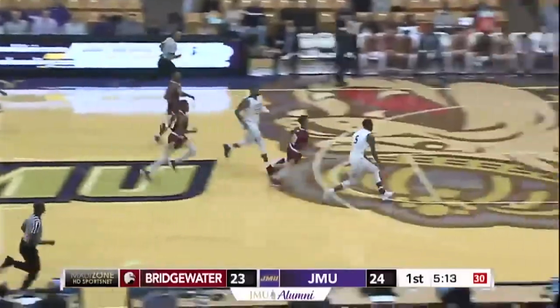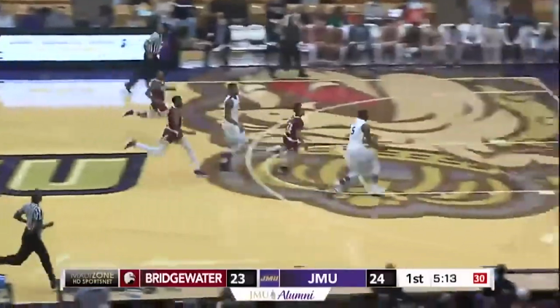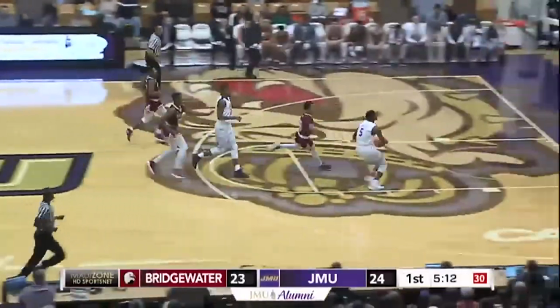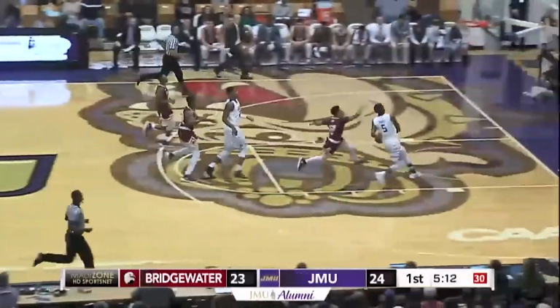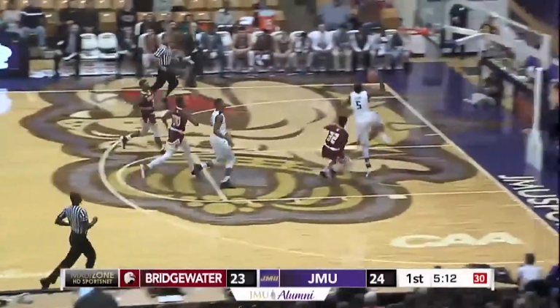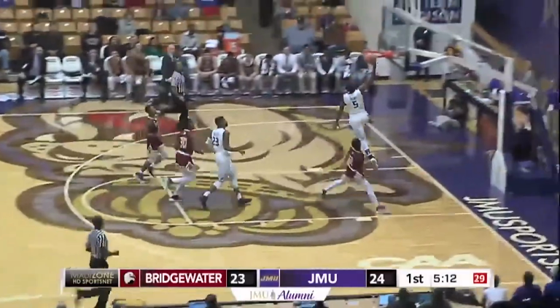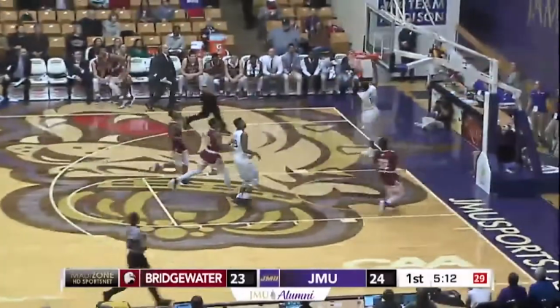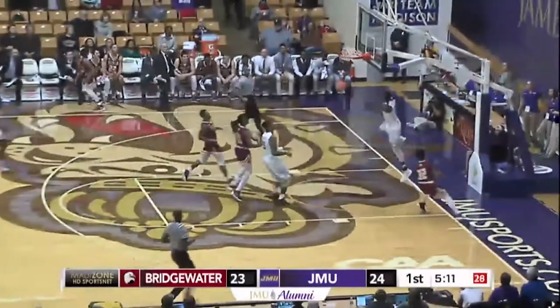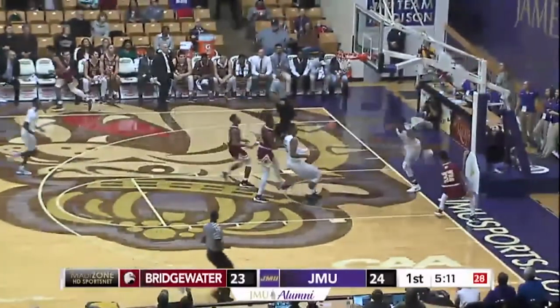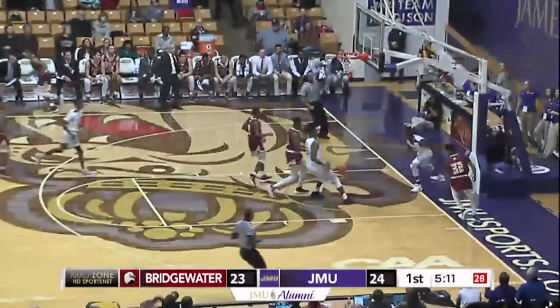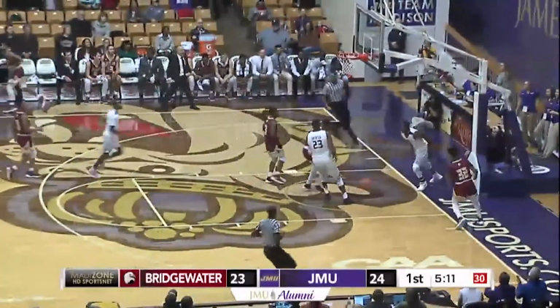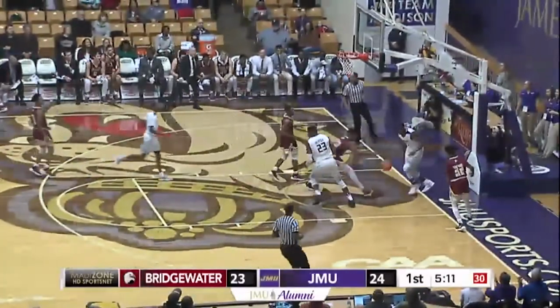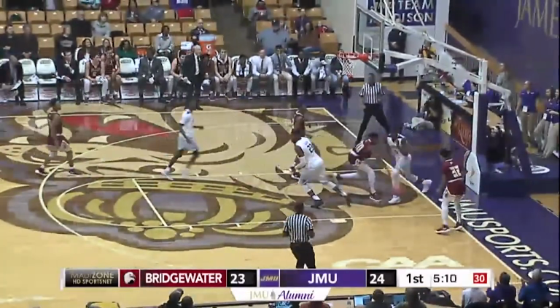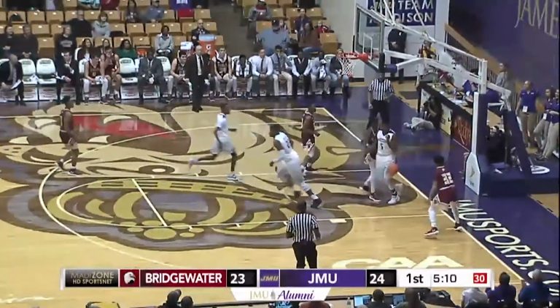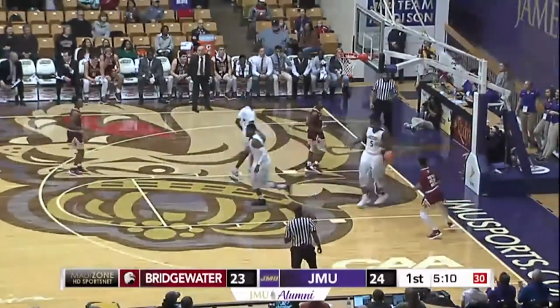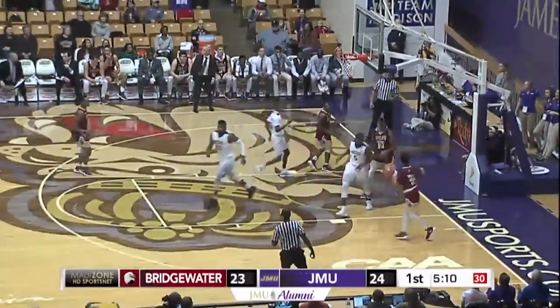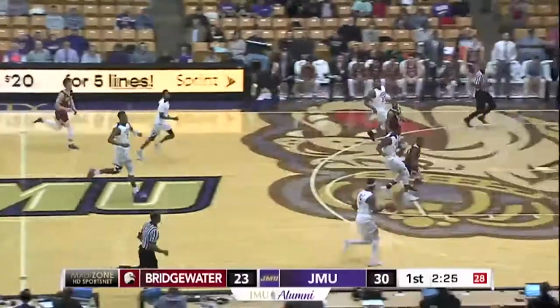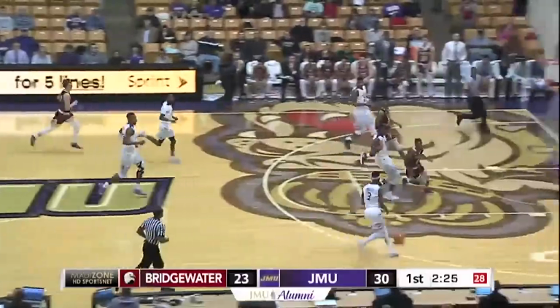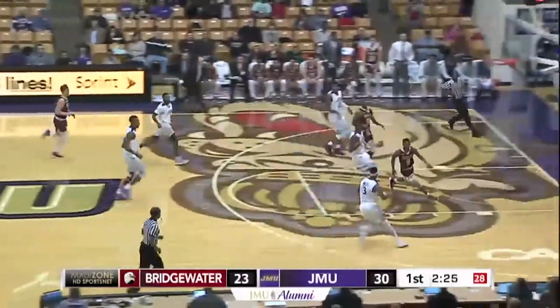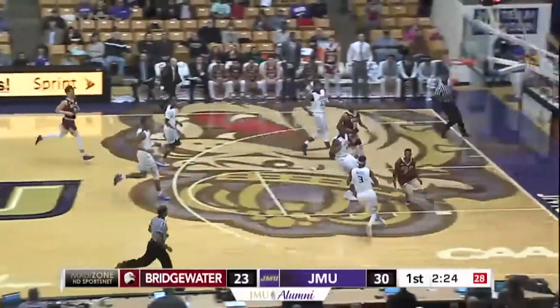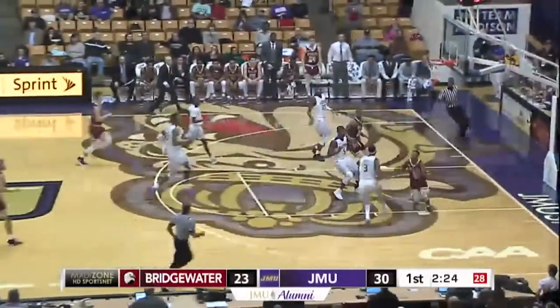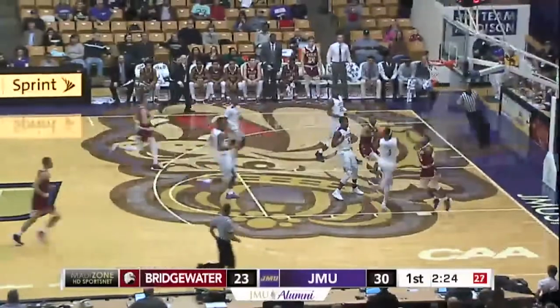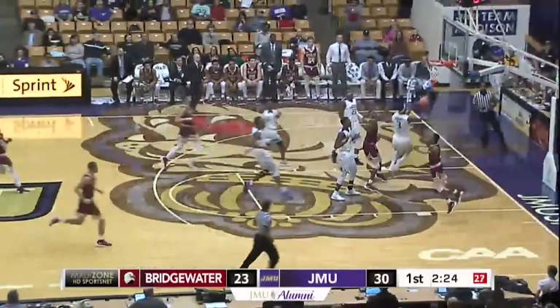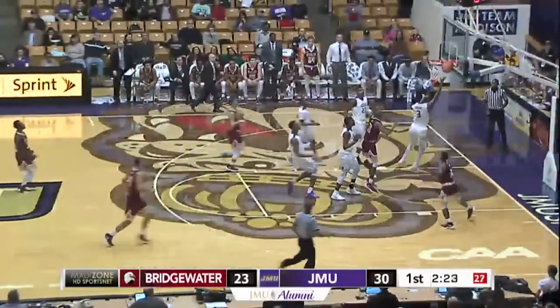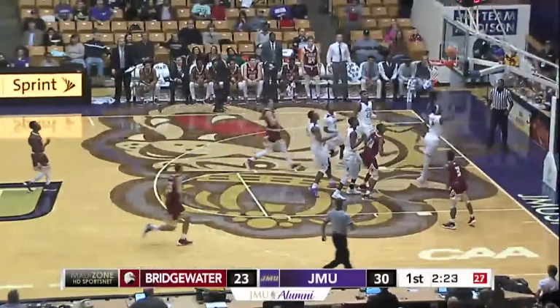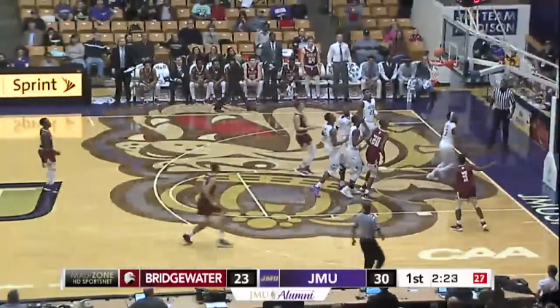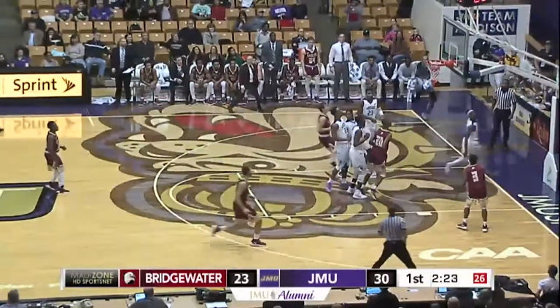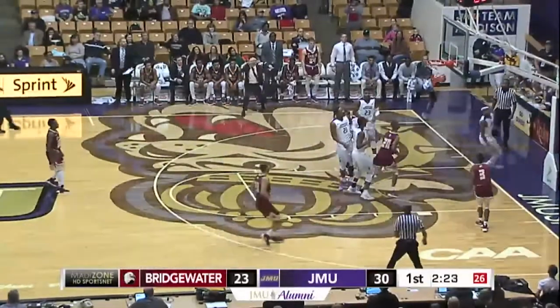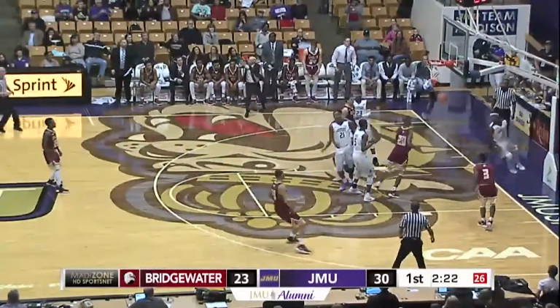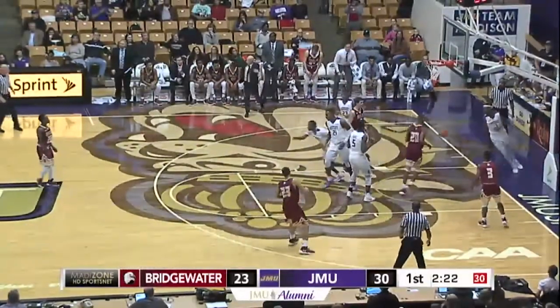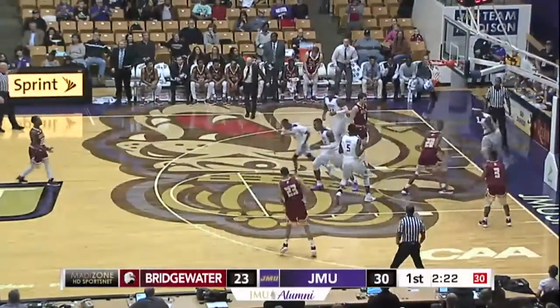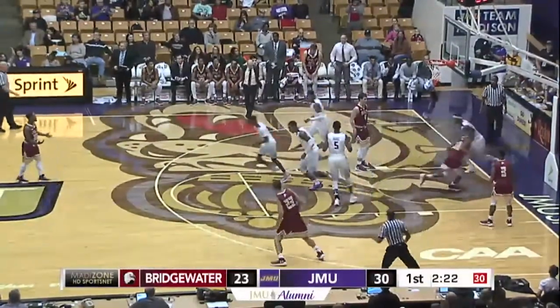Here's a breakaway, and Banks banks this one in. Mosley goes in, he'll lay it in for the bucket.